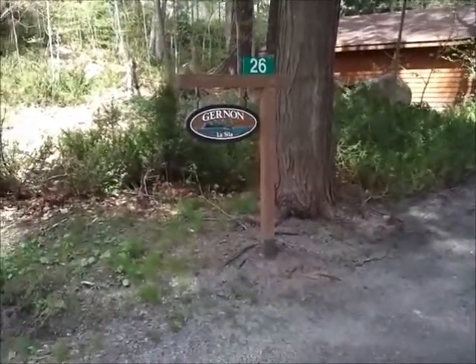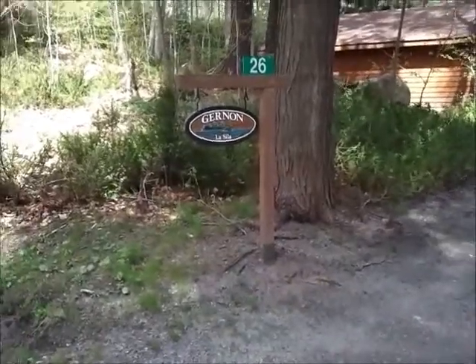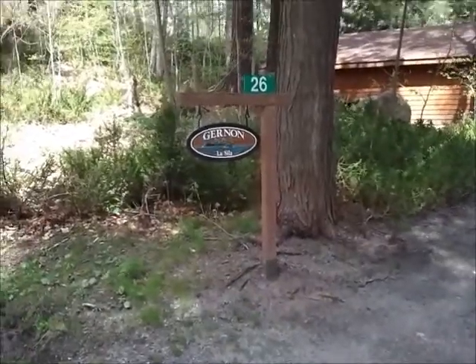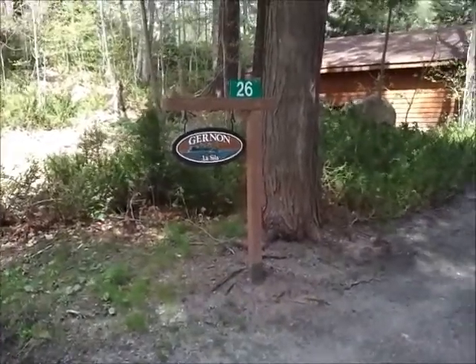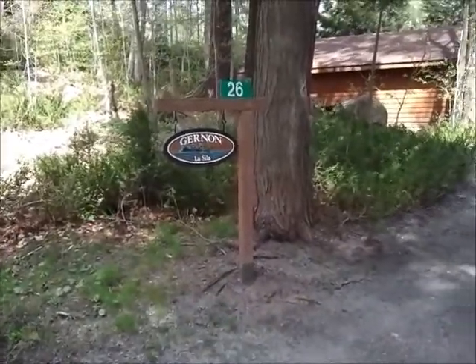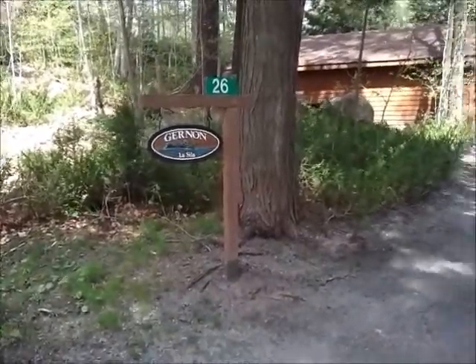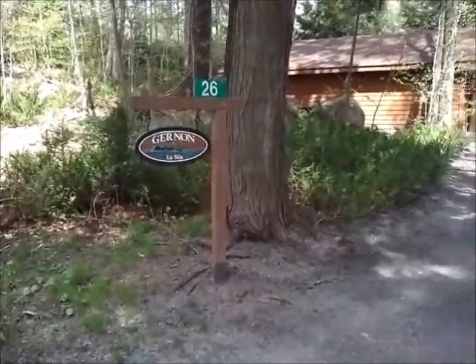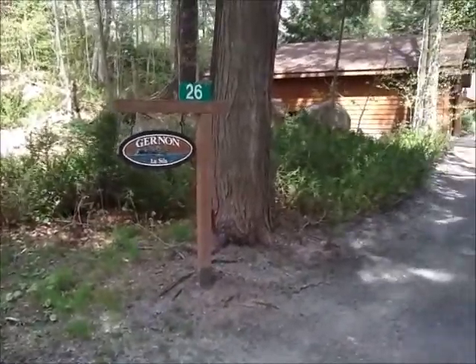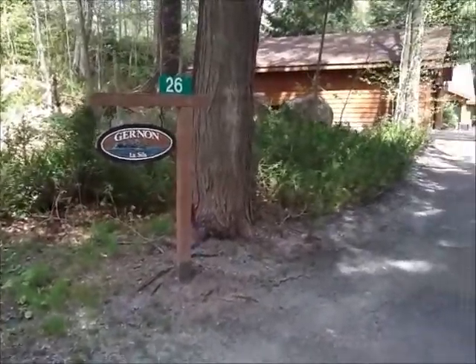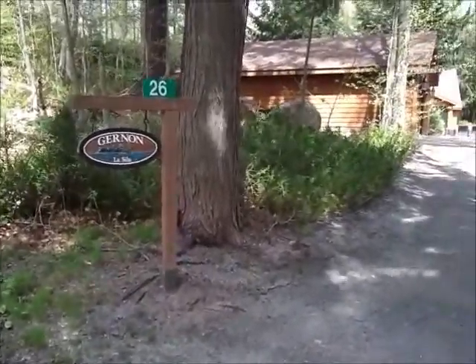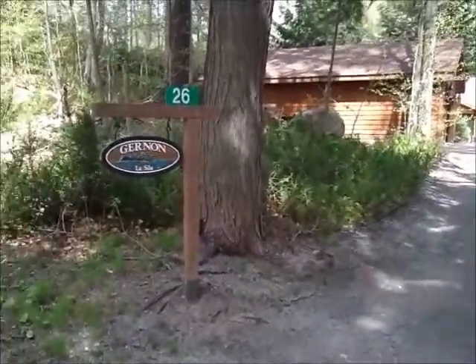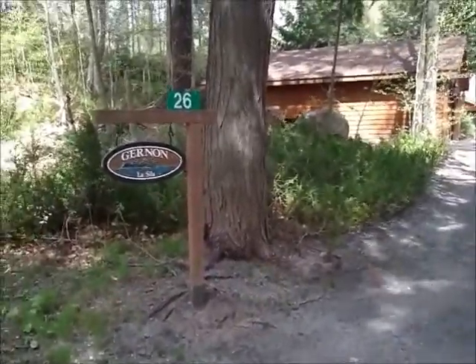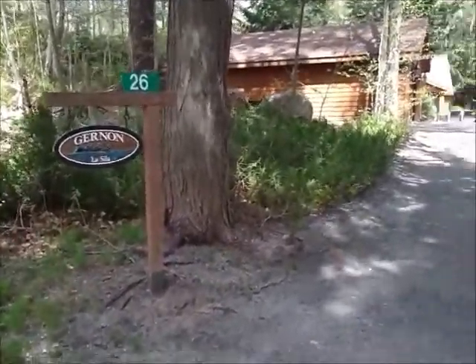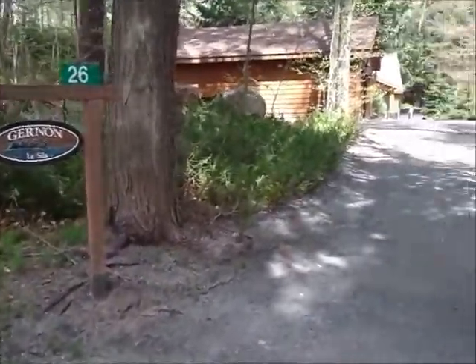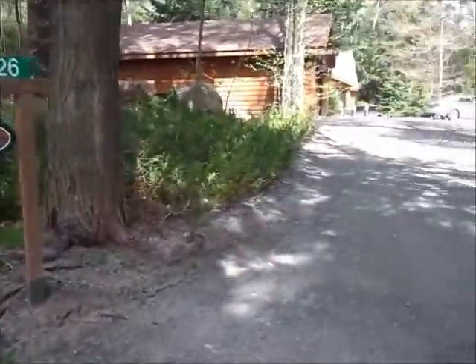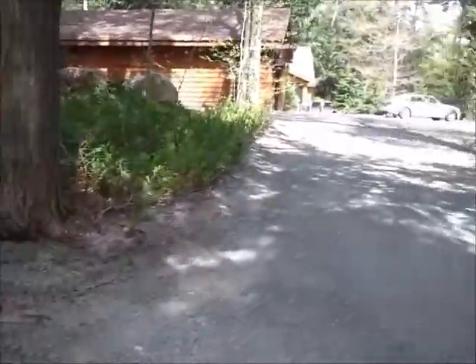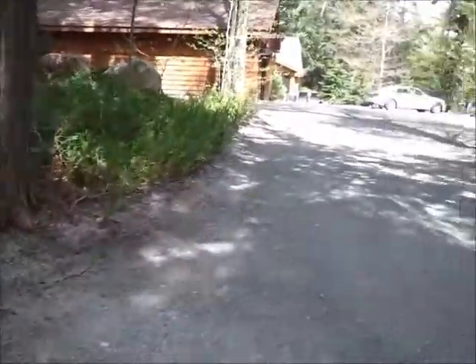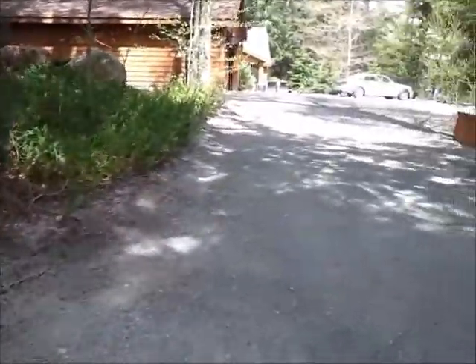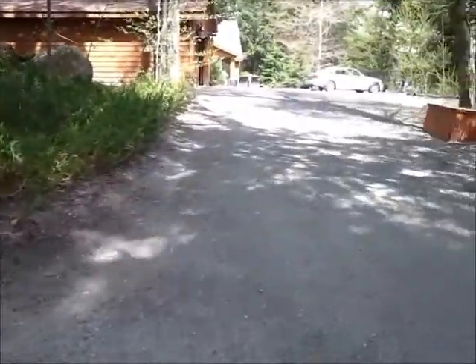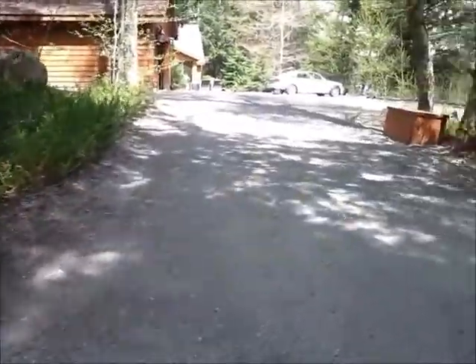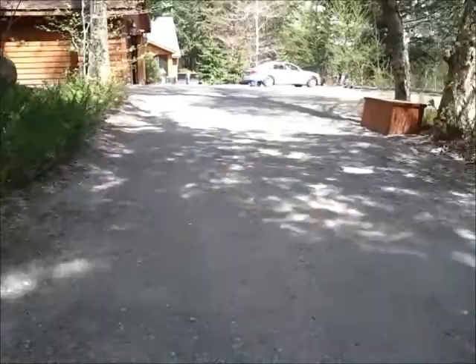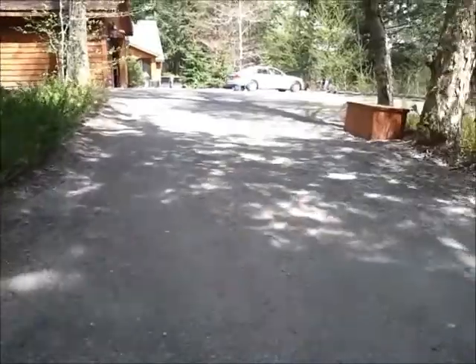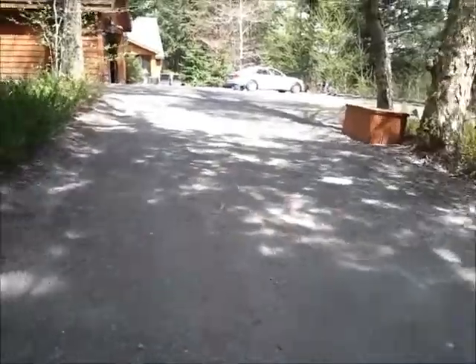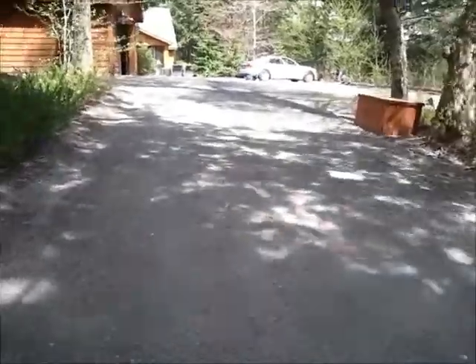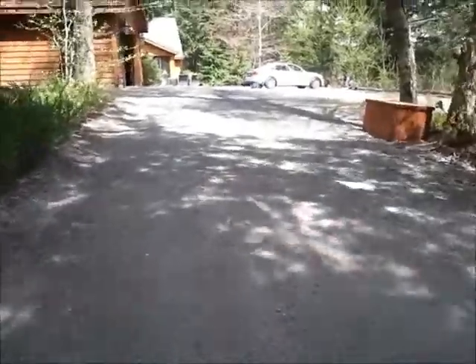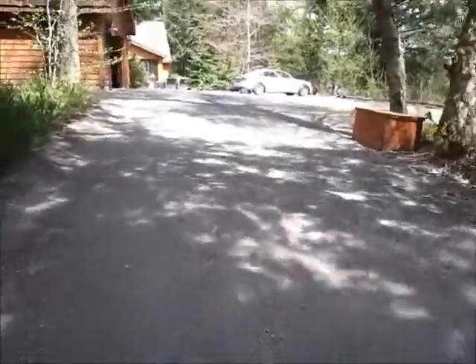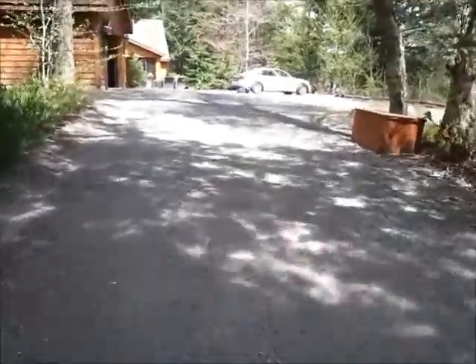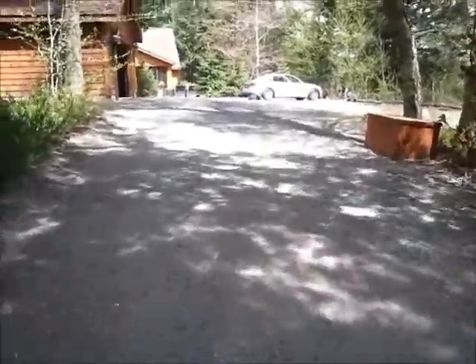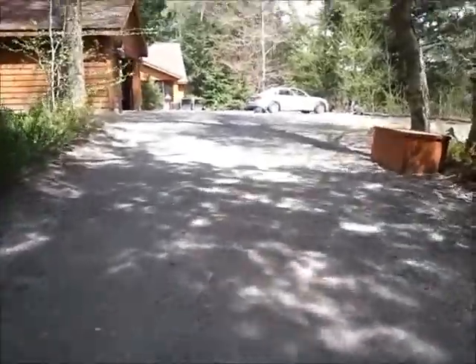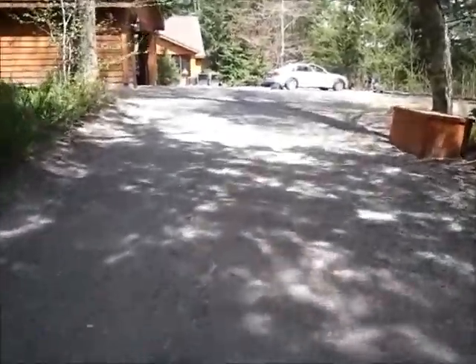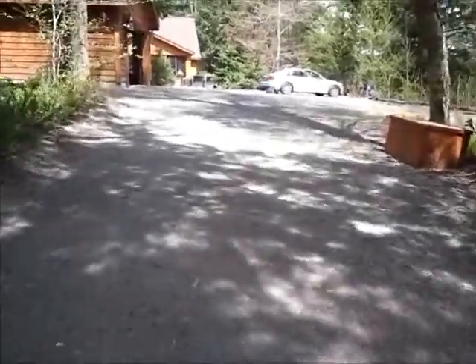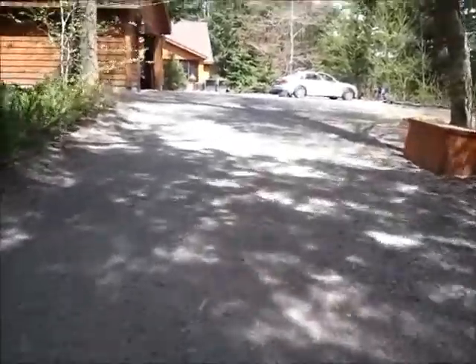Here we are with the status report. The leaf blowing — you can see it's pretty windy out here.